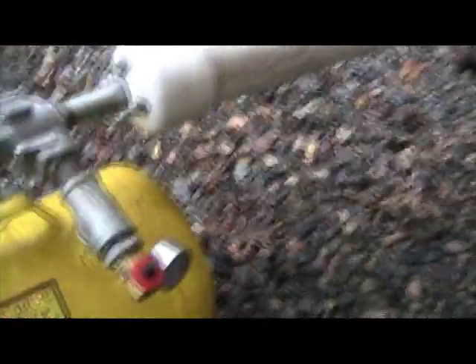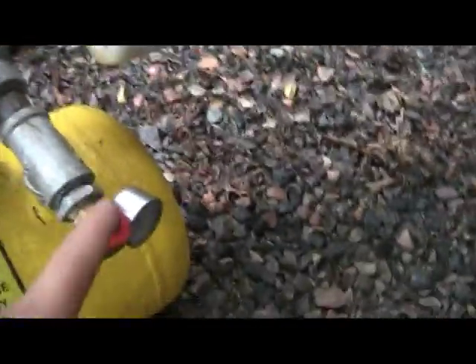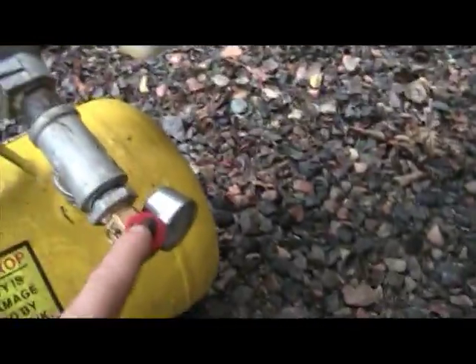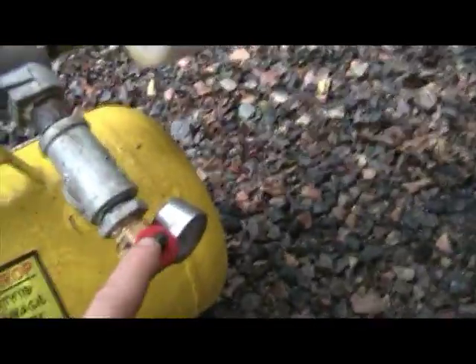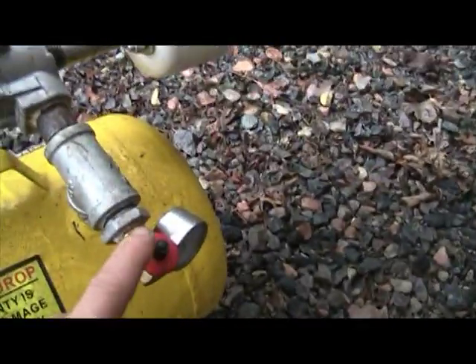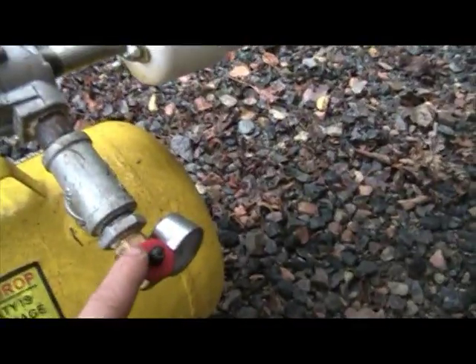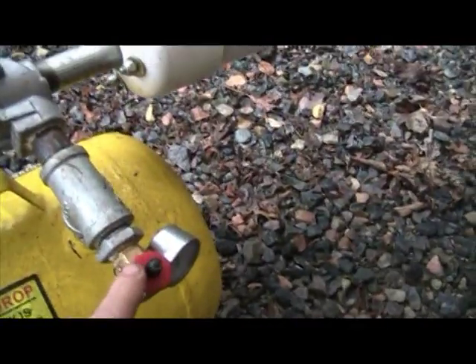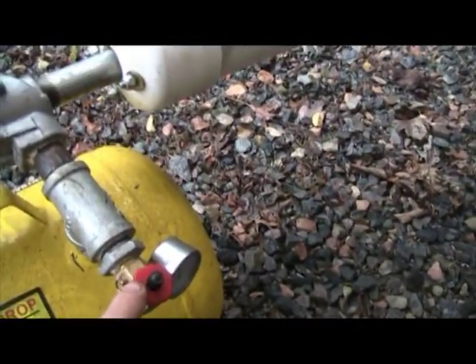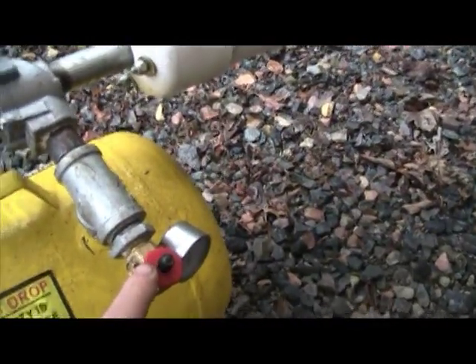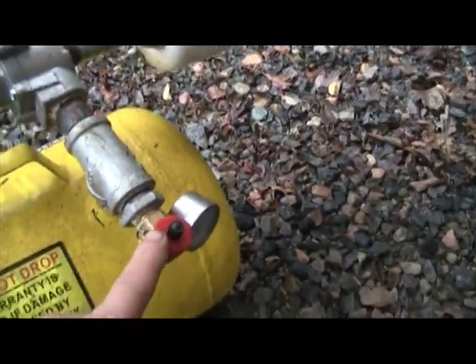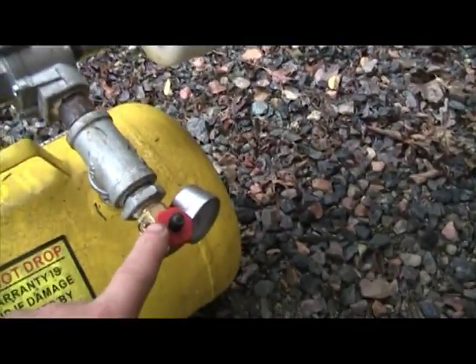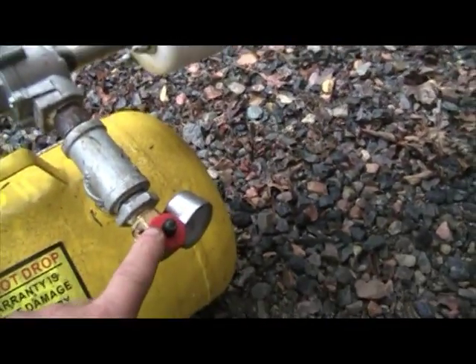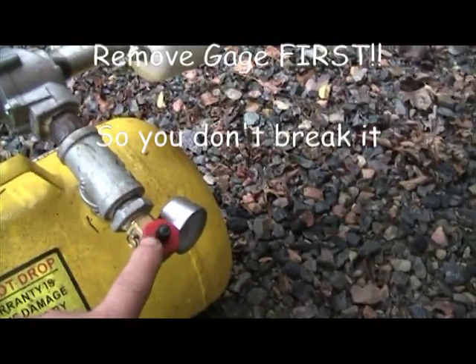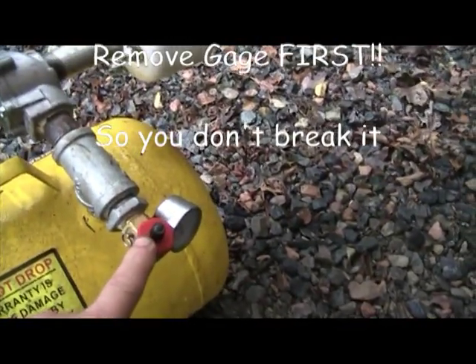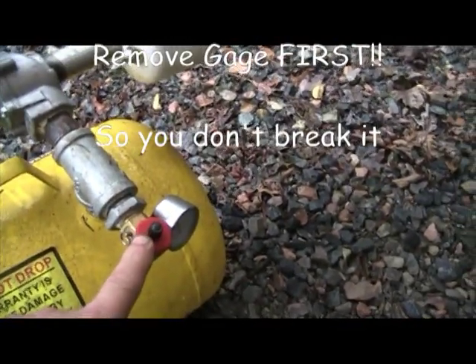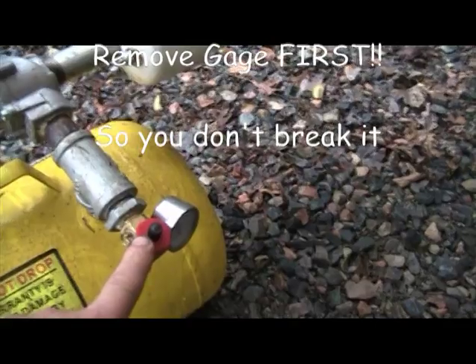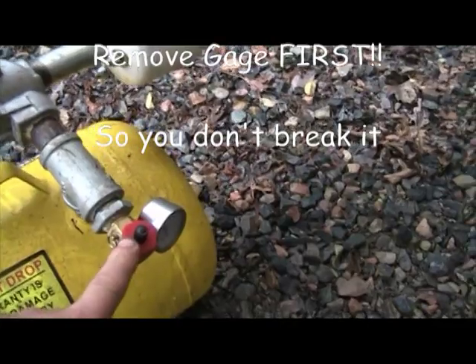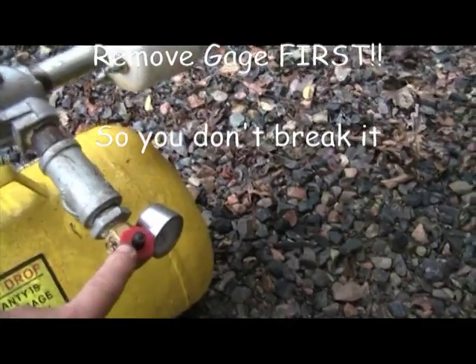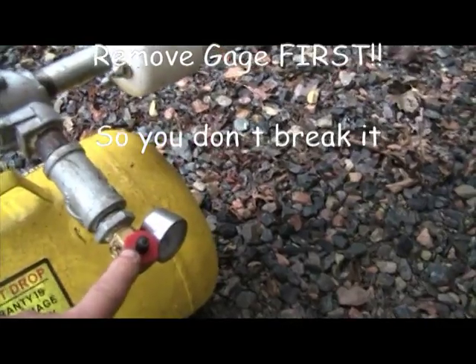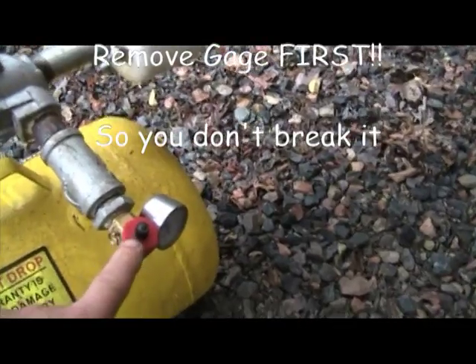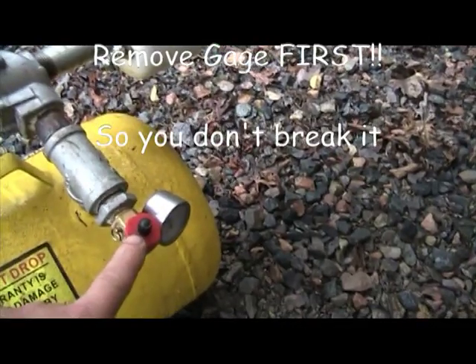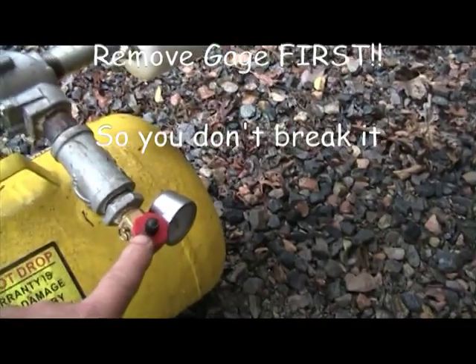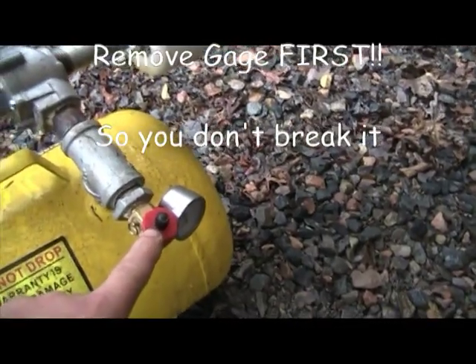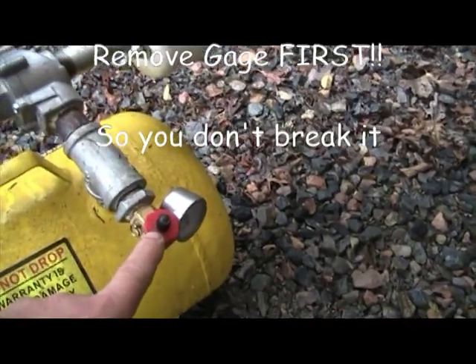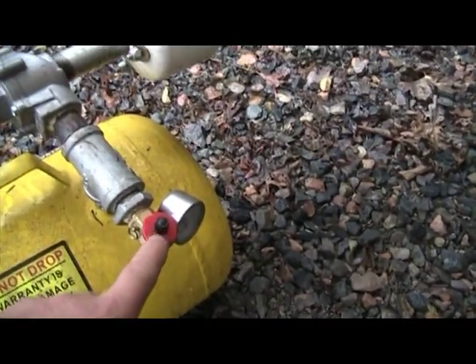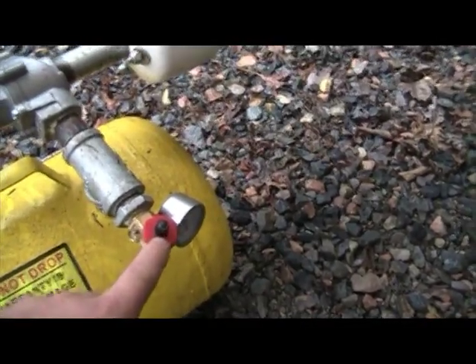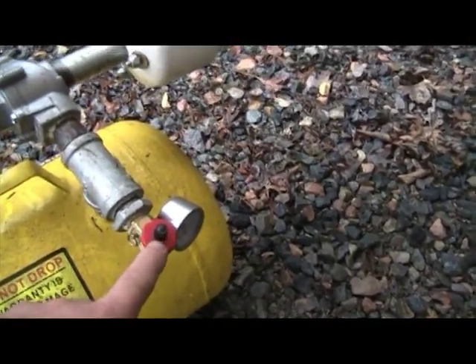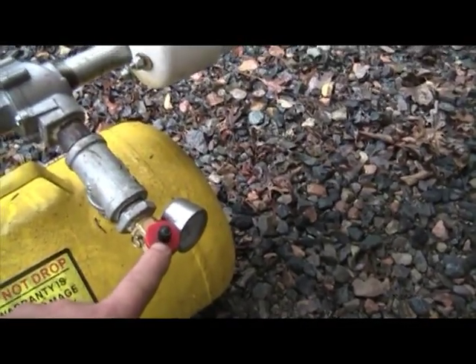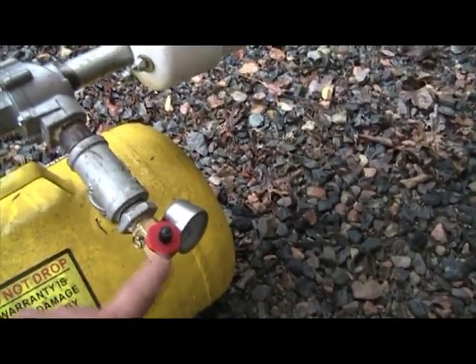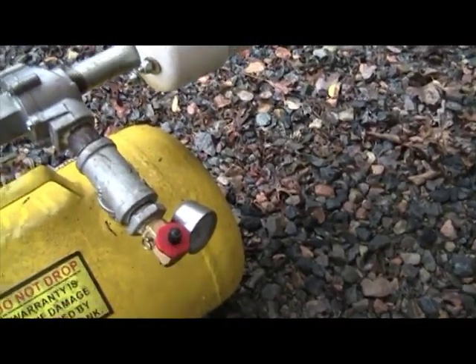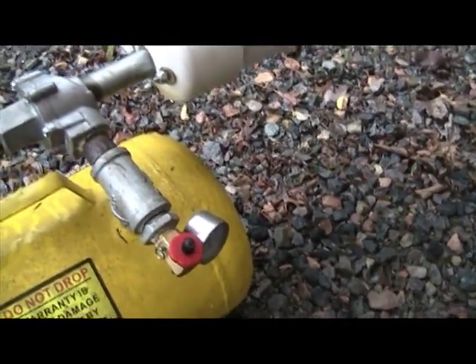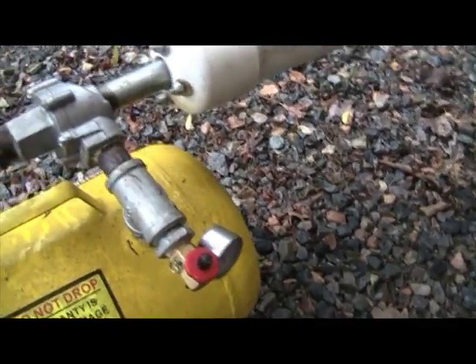Don't neglect this. Put this back on. Don't break it — it's tough to get out, get a helper. Don't break this. So back to the parts.